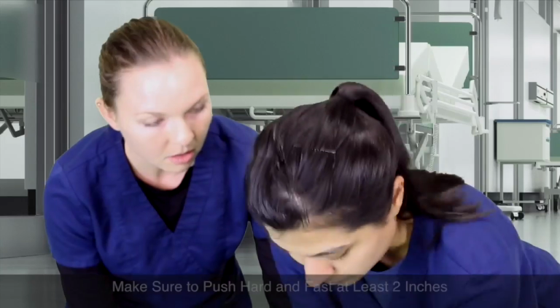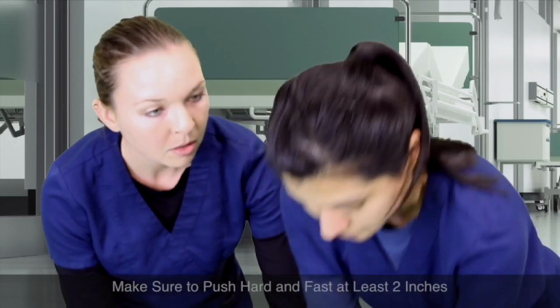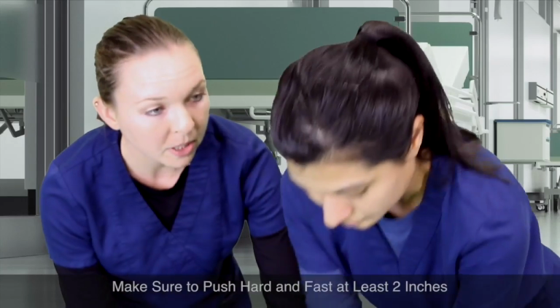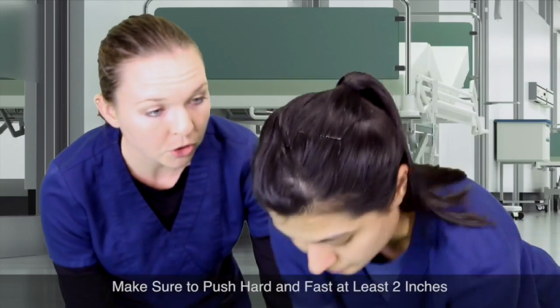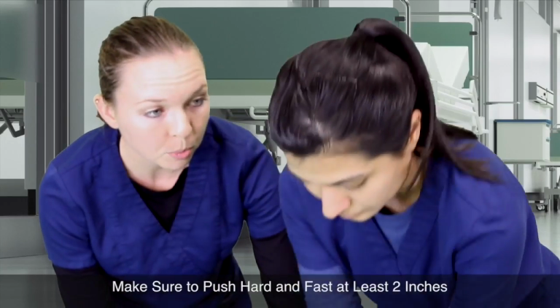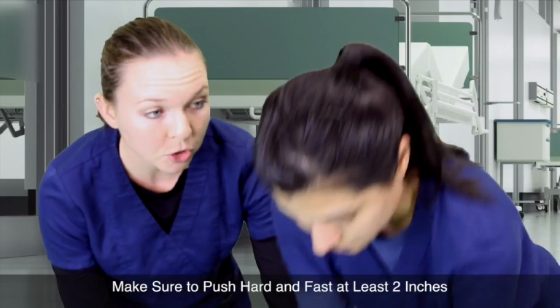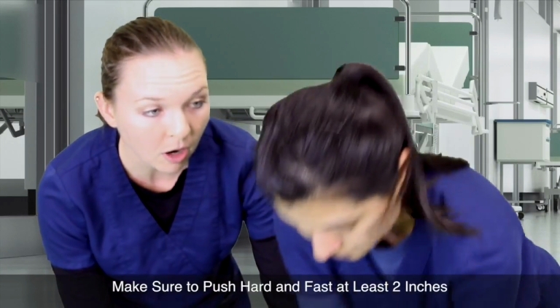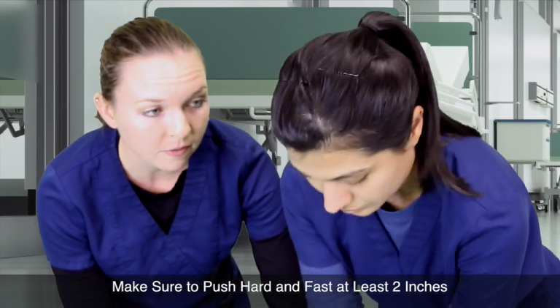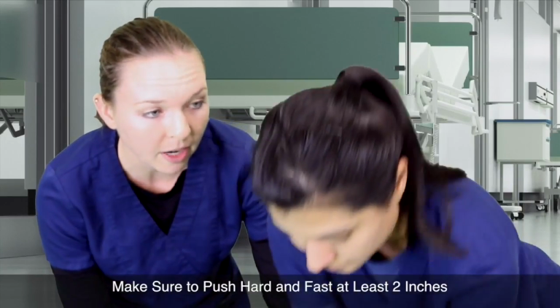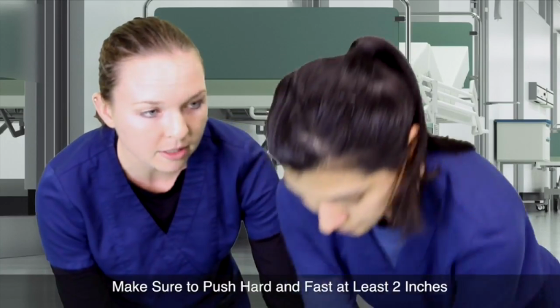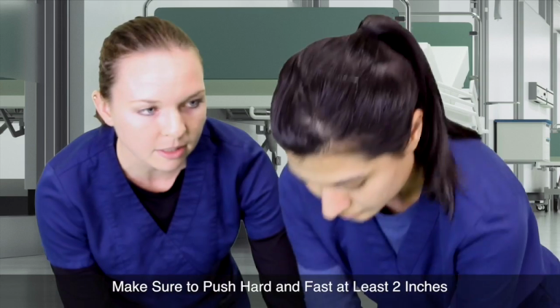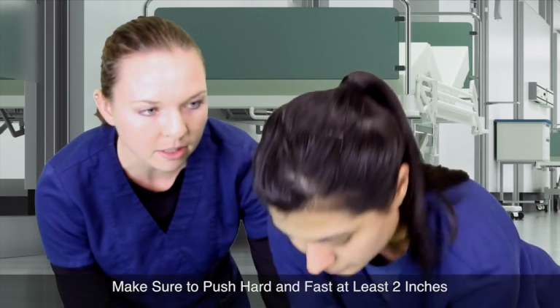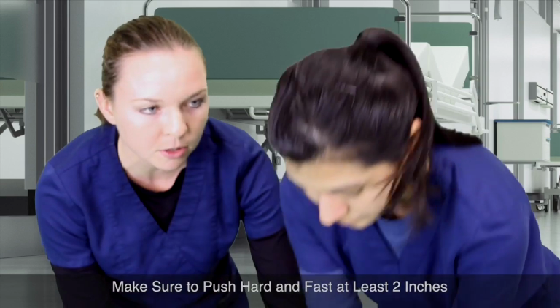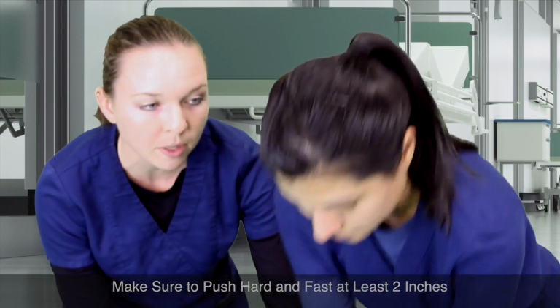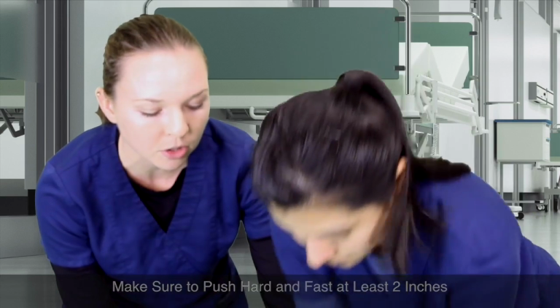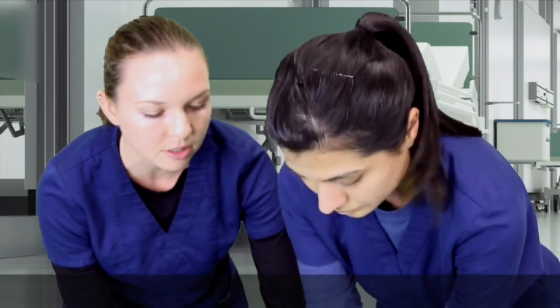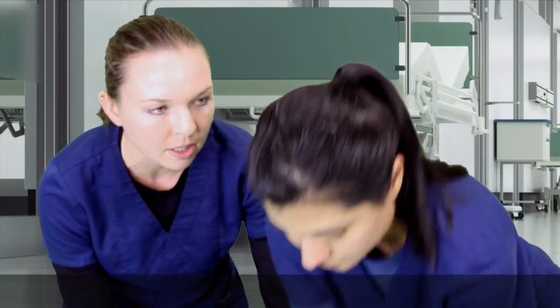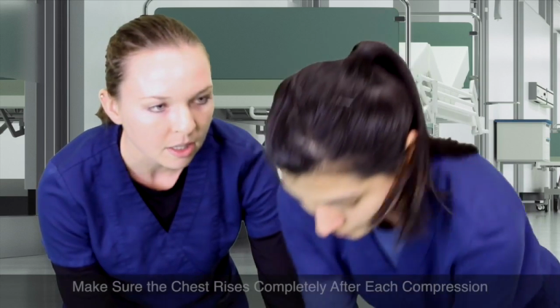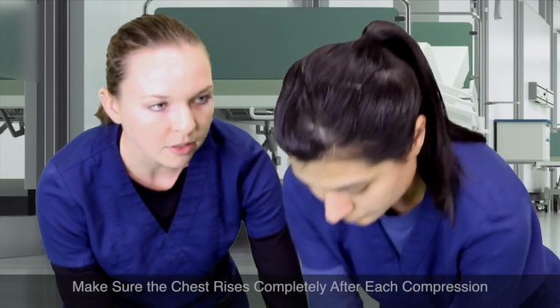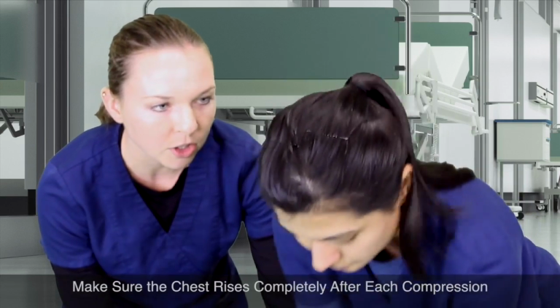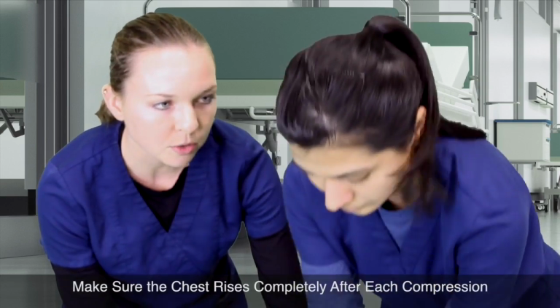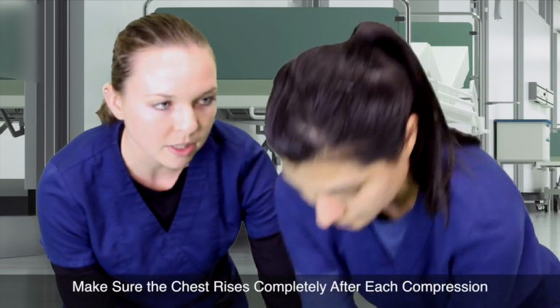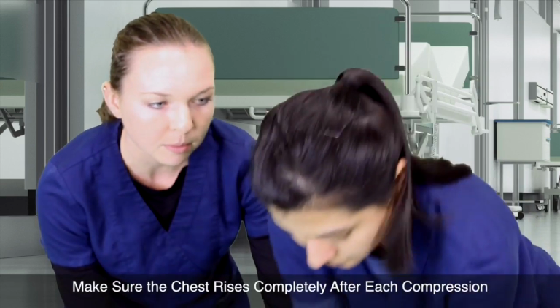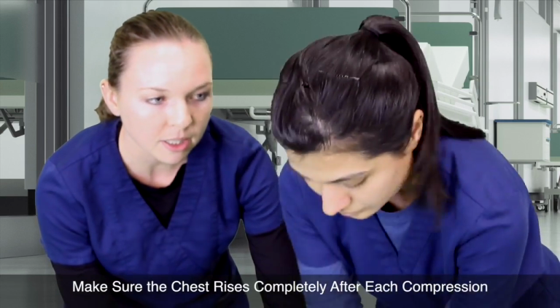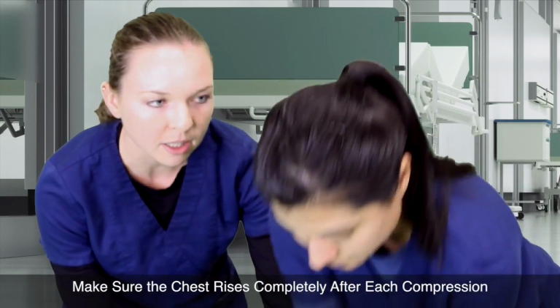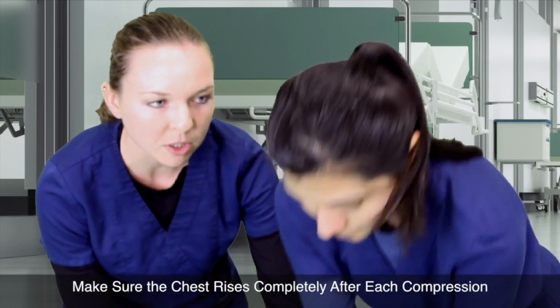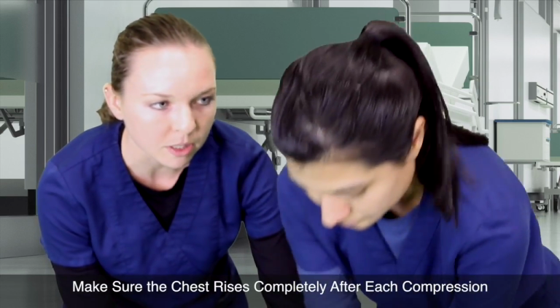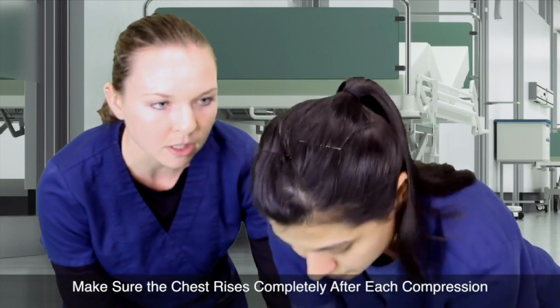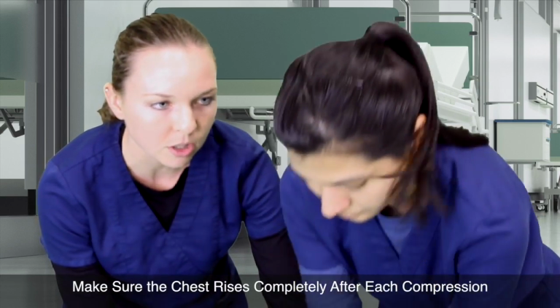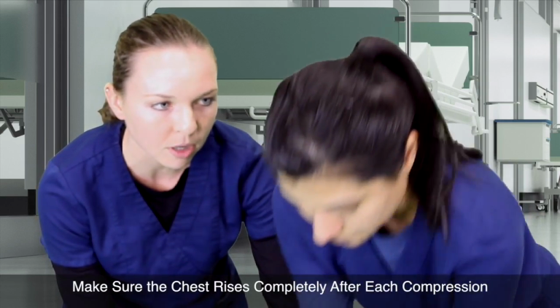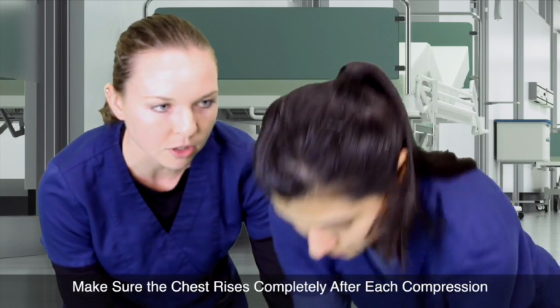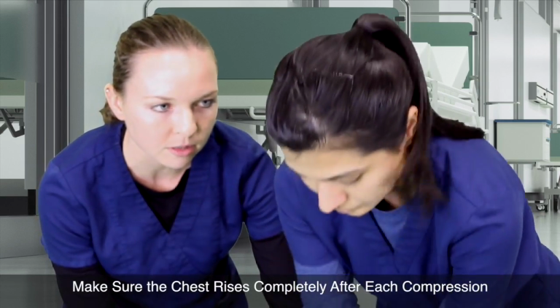Make sure you push hard and fast, at least two inches. Make sure the chest completely rises between each compression.